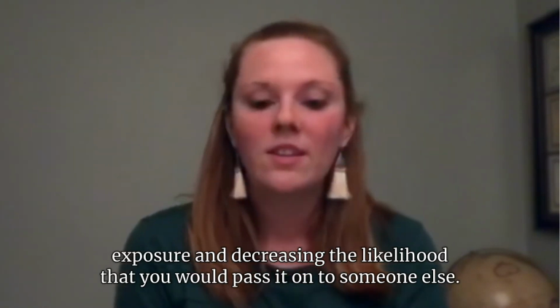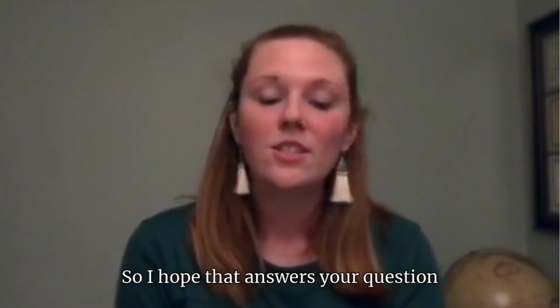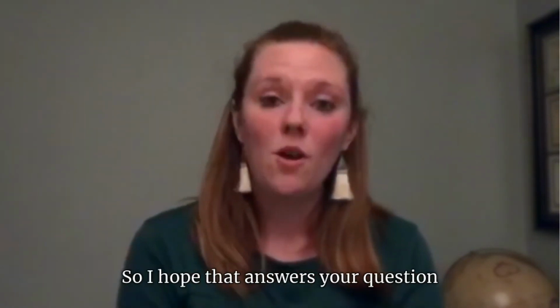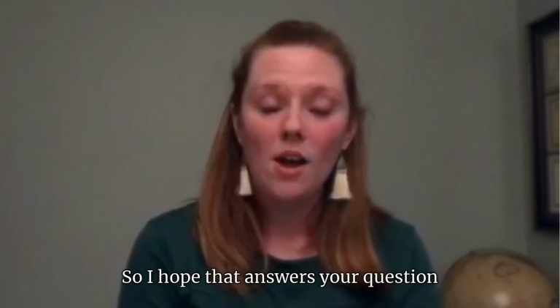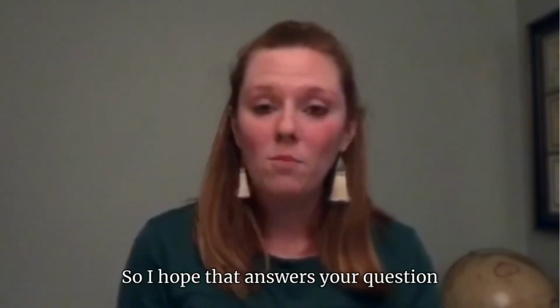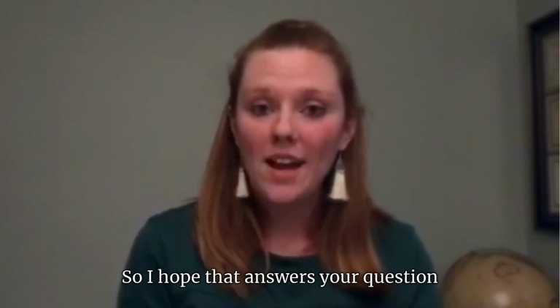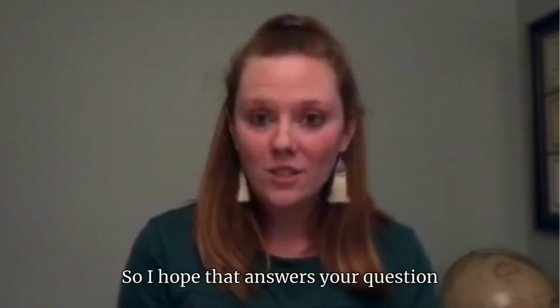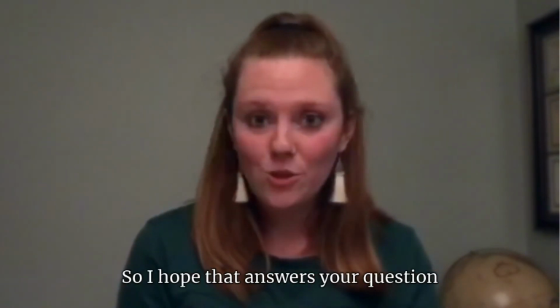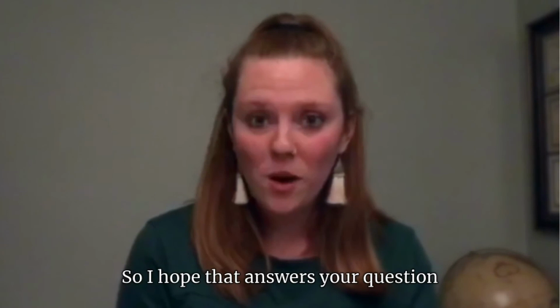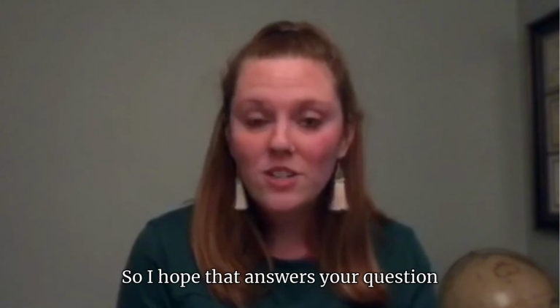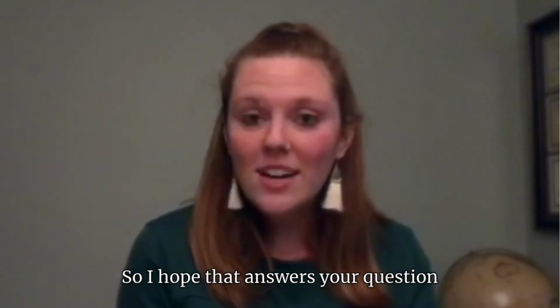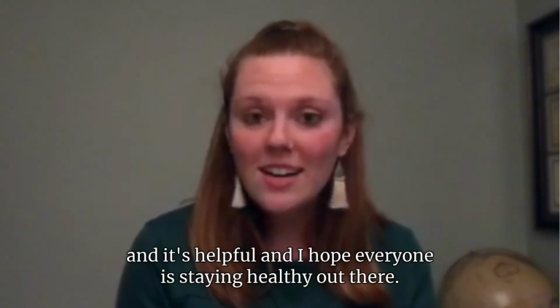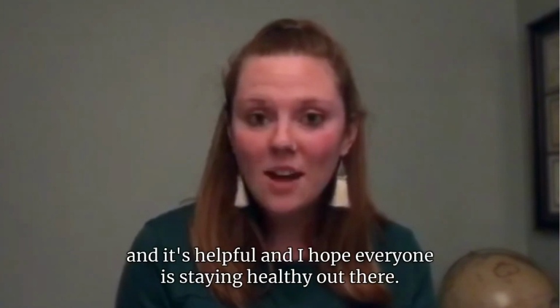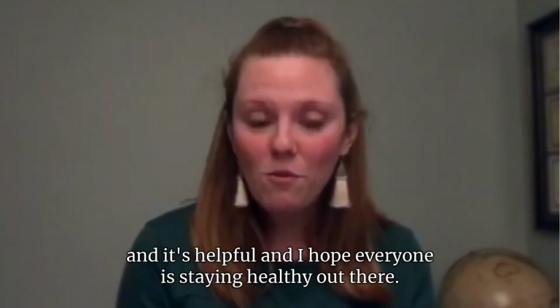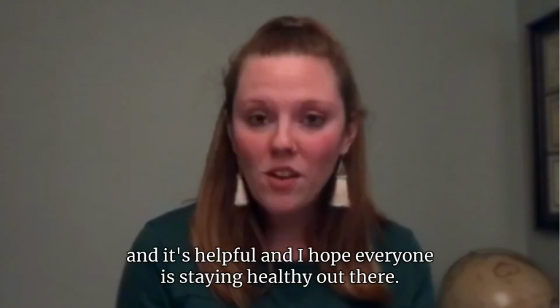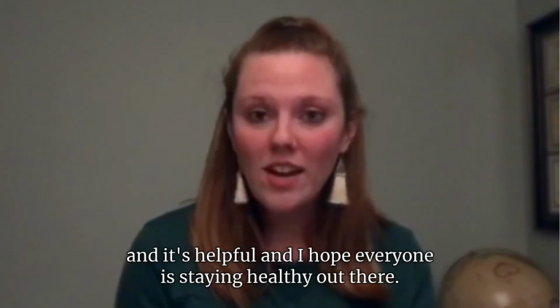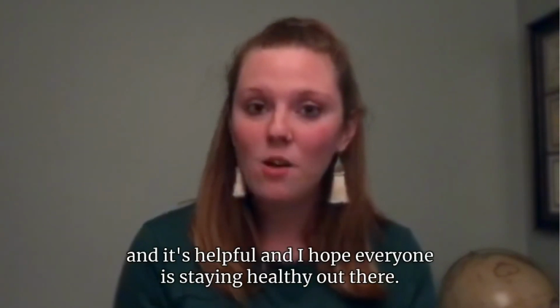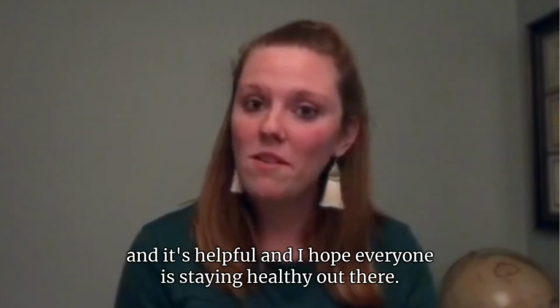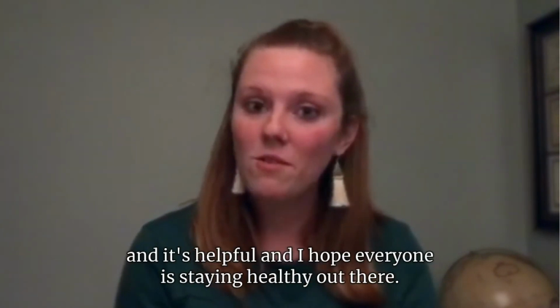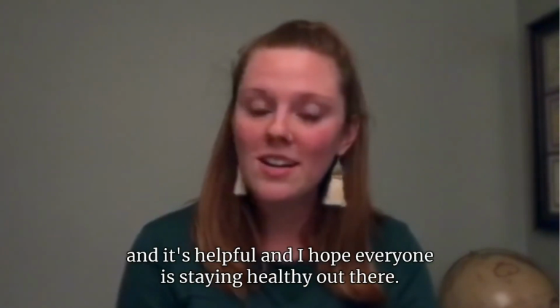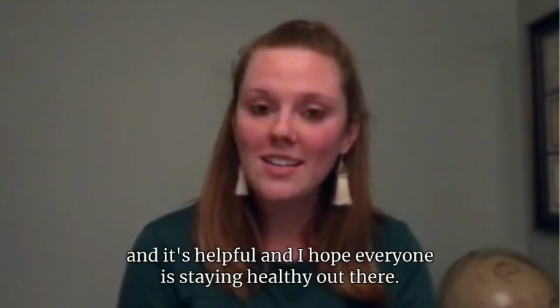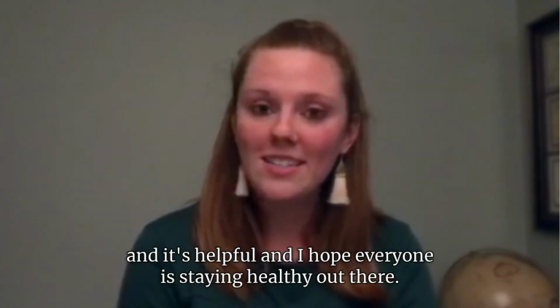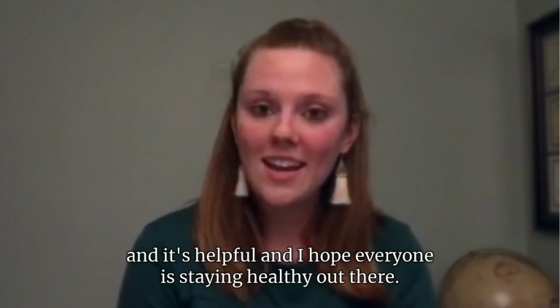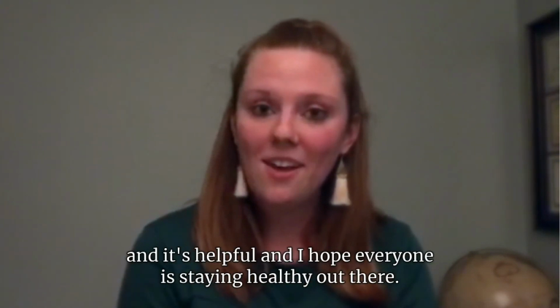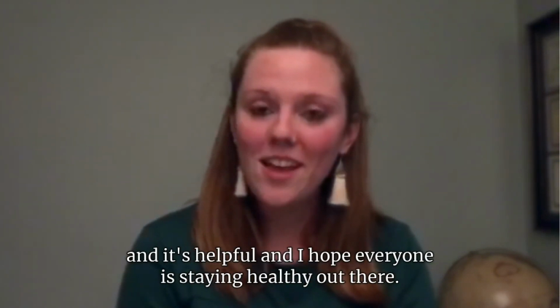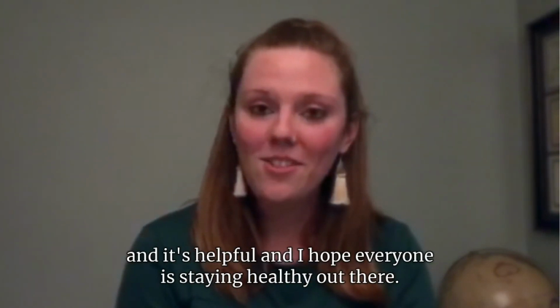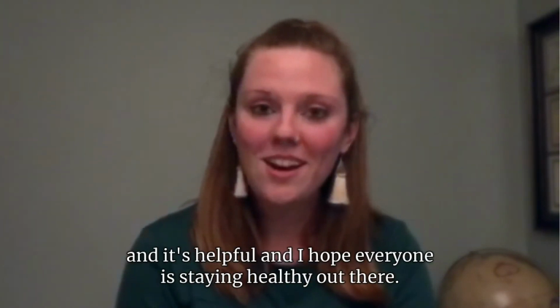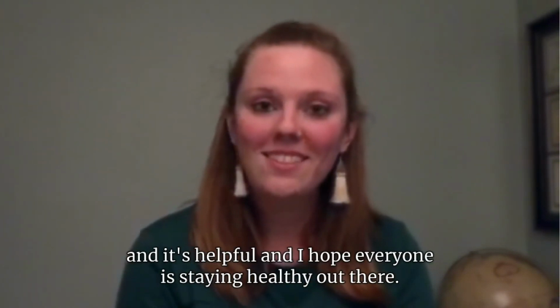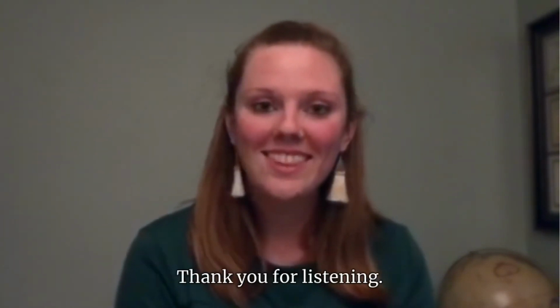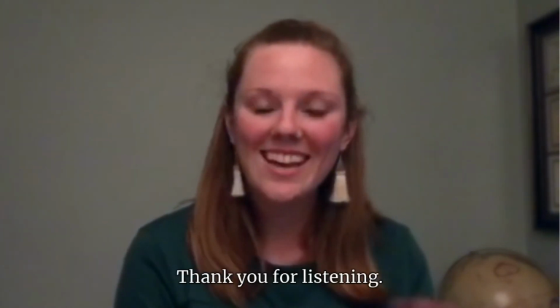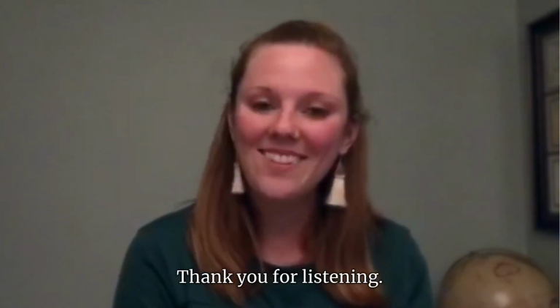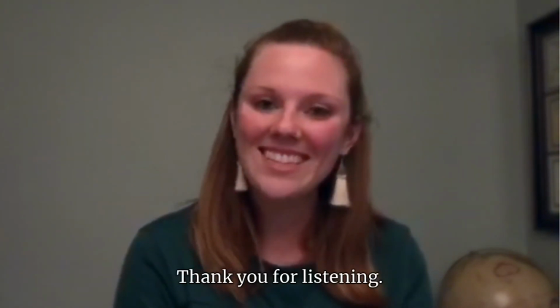I hope that answers your question and is helpful, and I hope everyone is staying healthy out there. Thank you for listening.